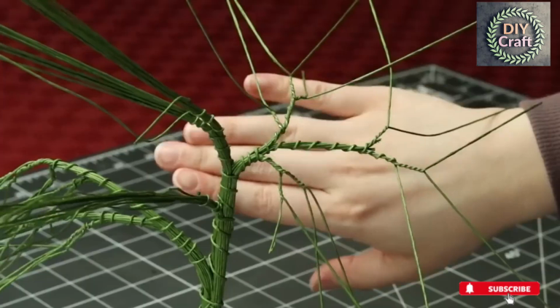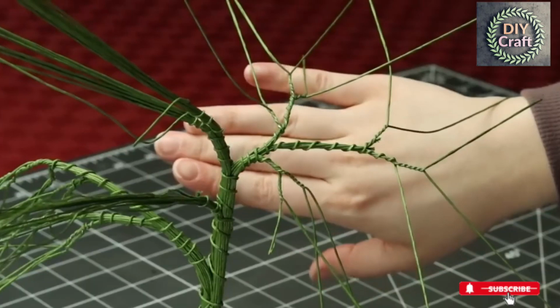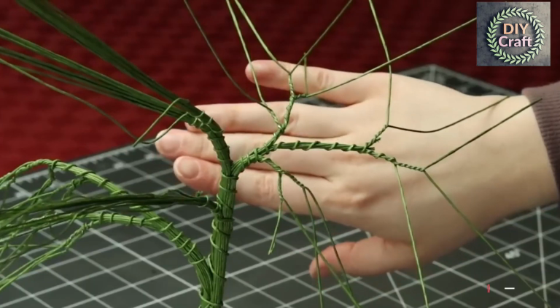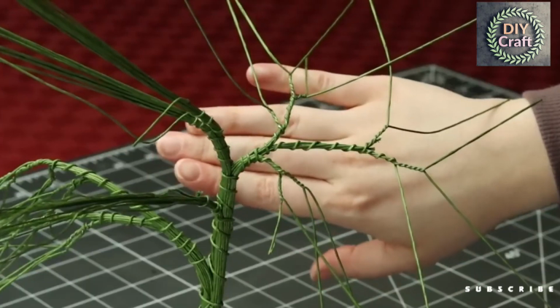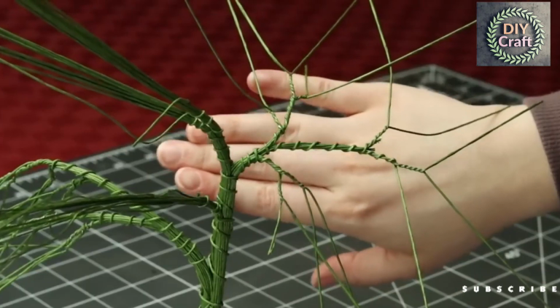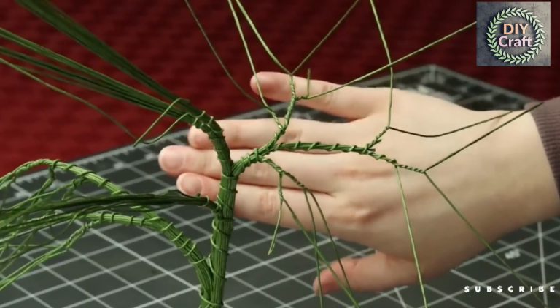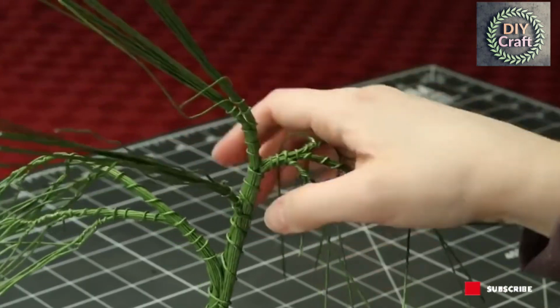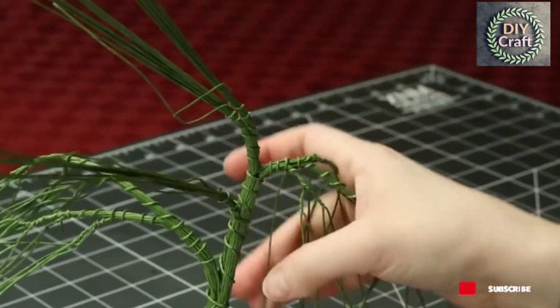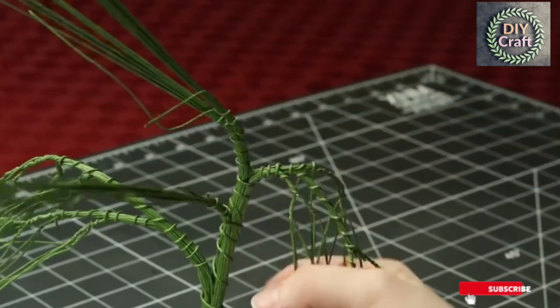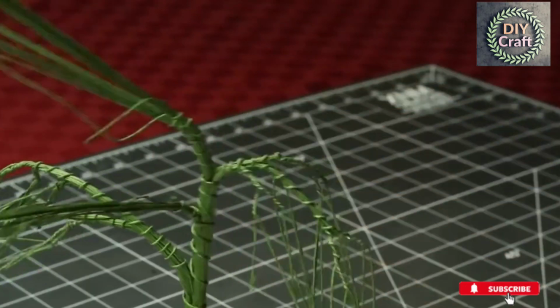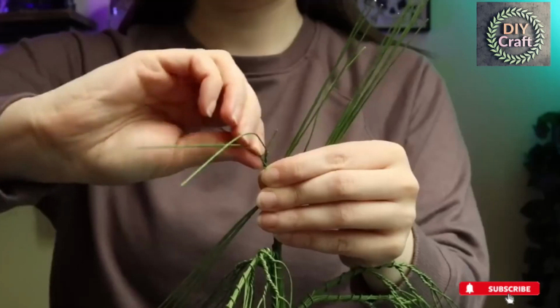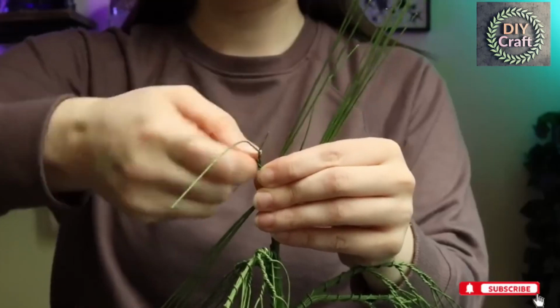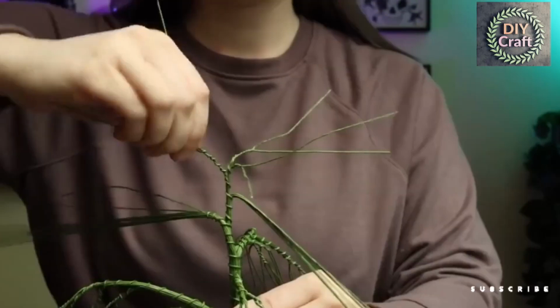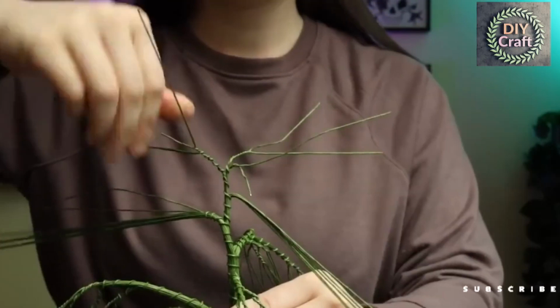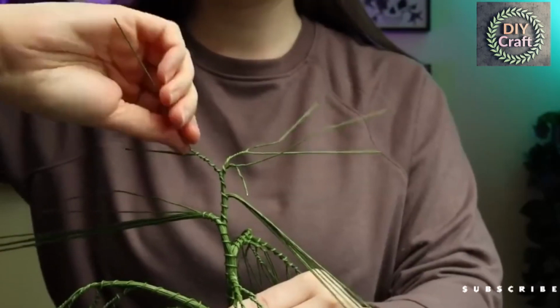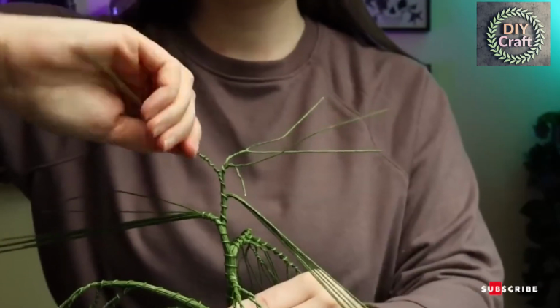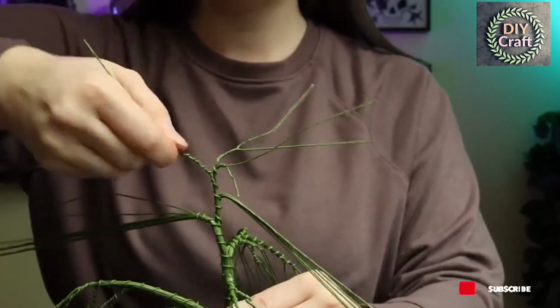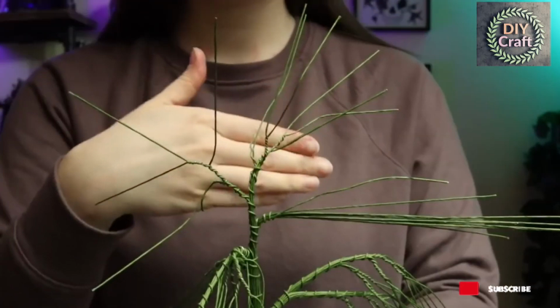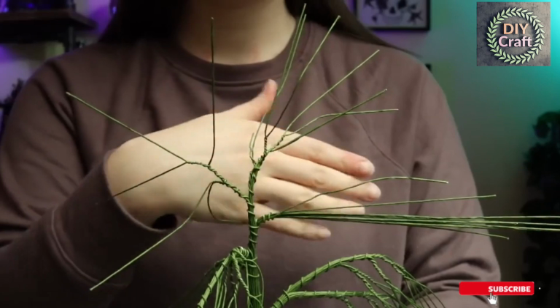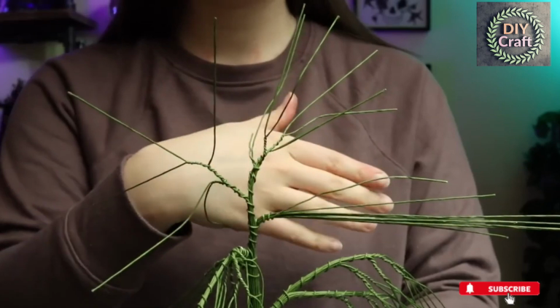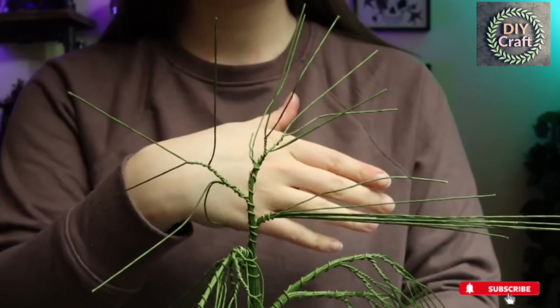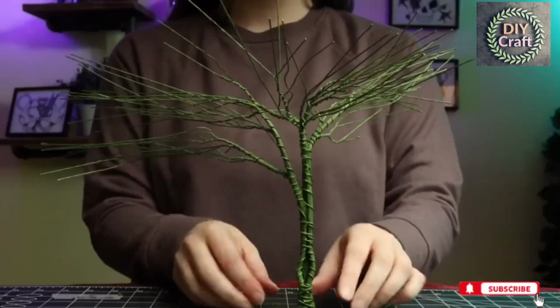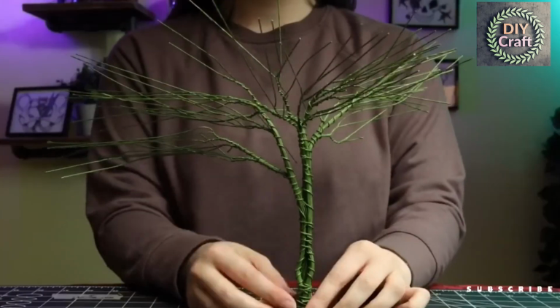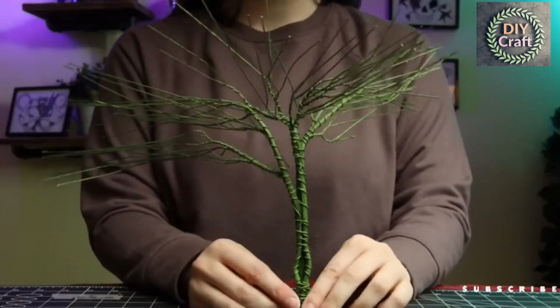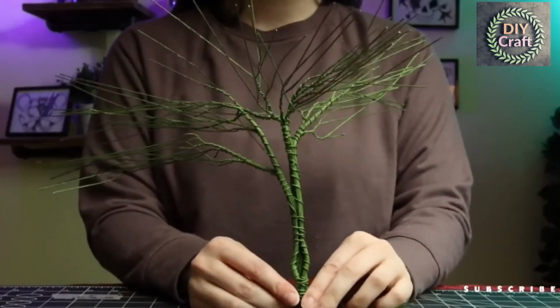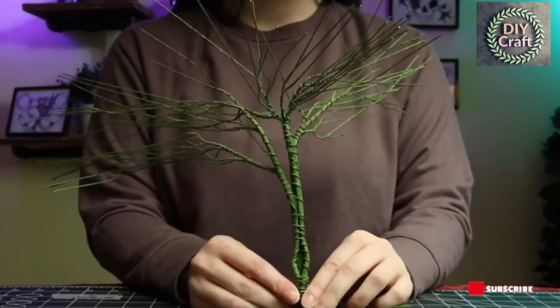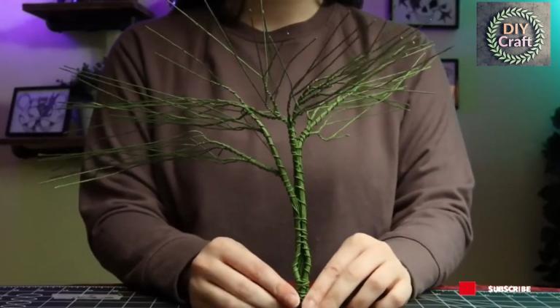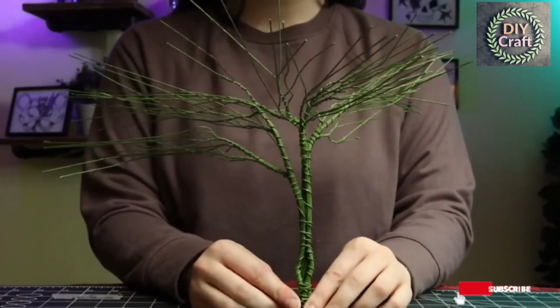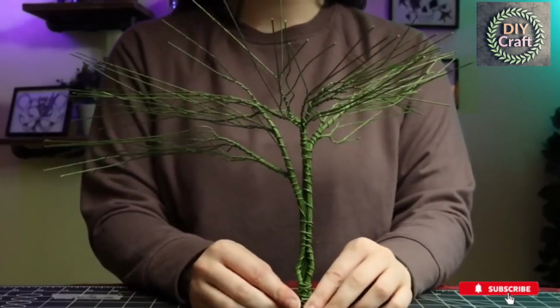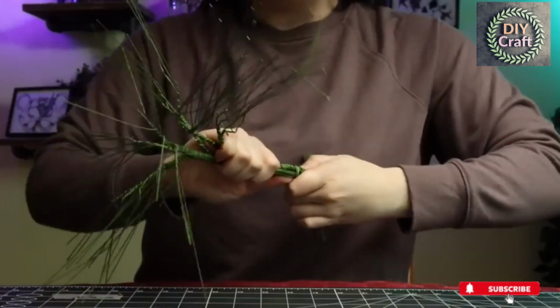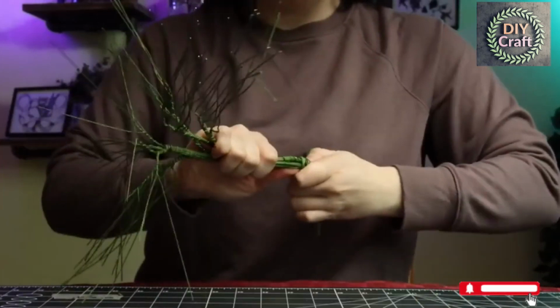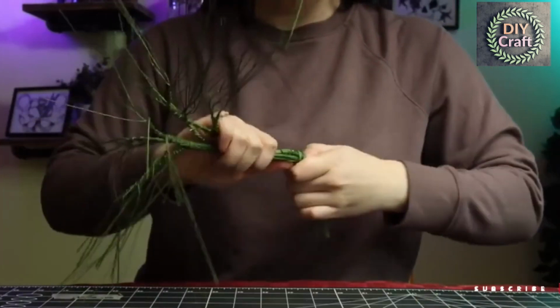These wires can get unruly after a while, so you can just bend them out of the way while you work. Keep wrapping, twisting, and splitting until you get down to only single wires at the end of each branch. It should look something like this — don't worry, it gets better. I have a place in my heart for crooked trees.